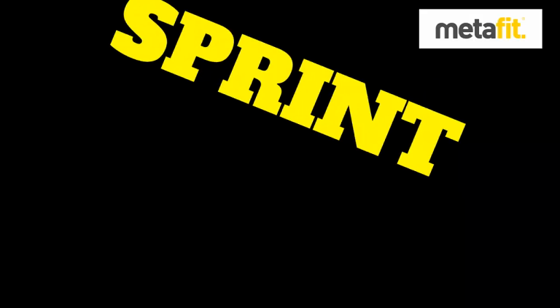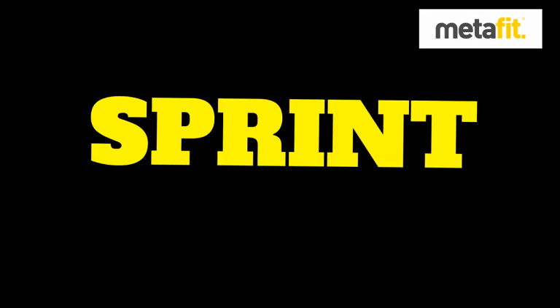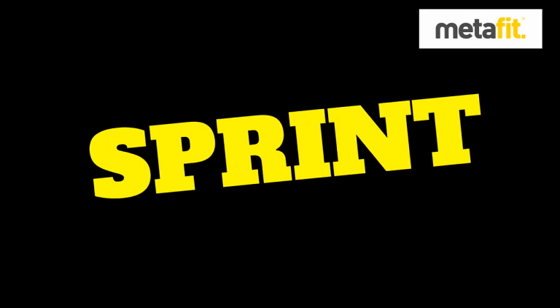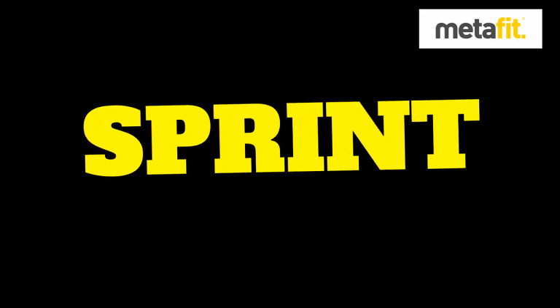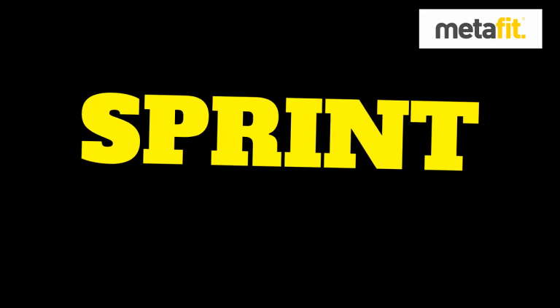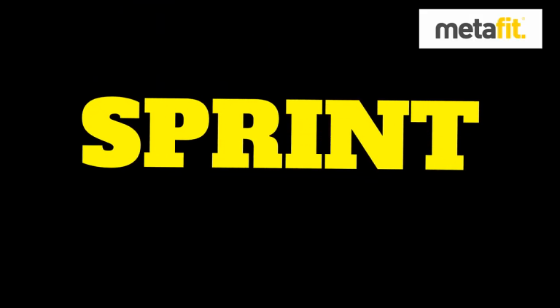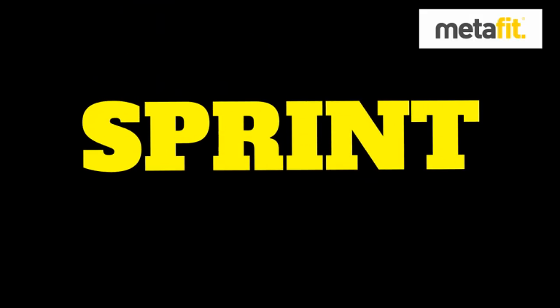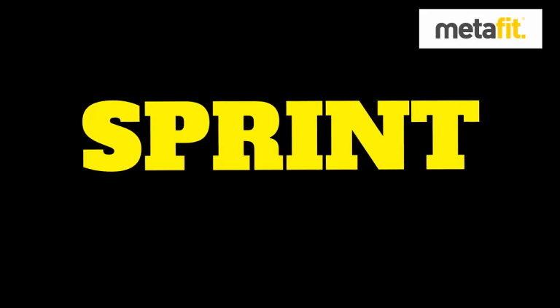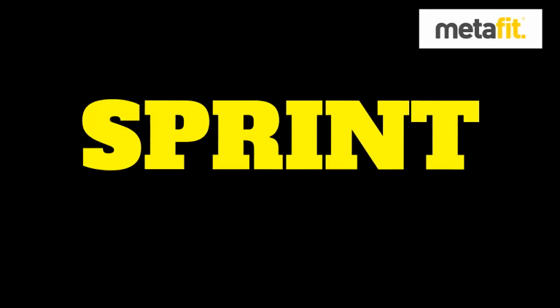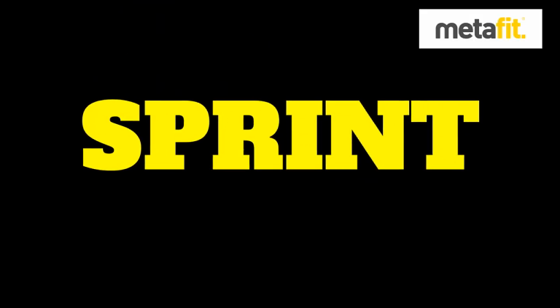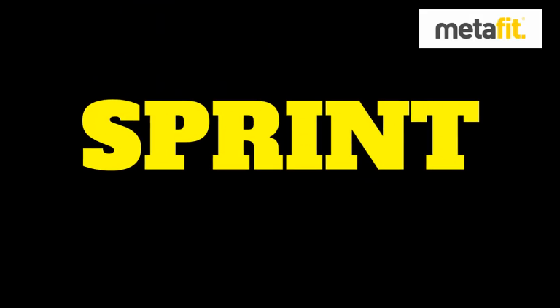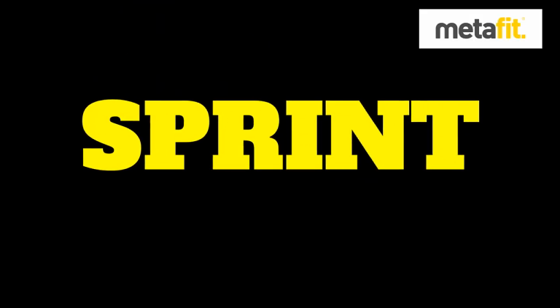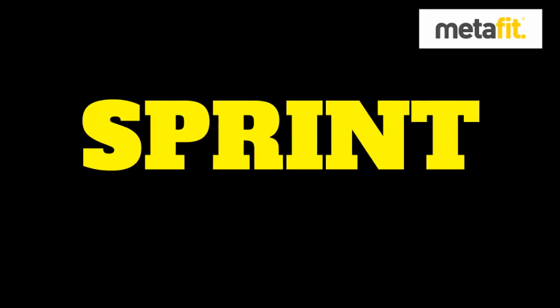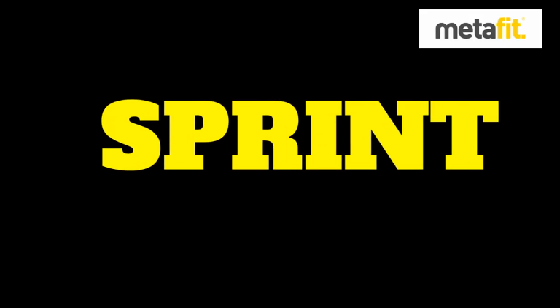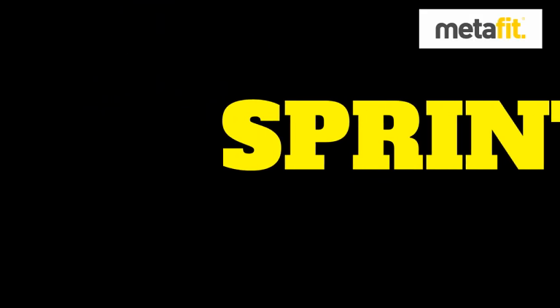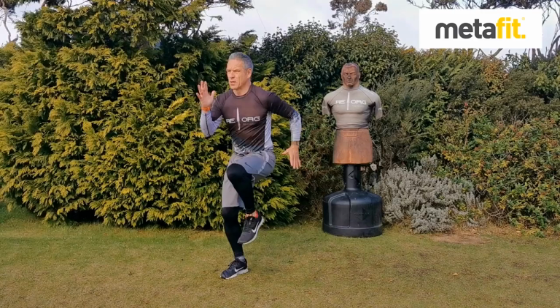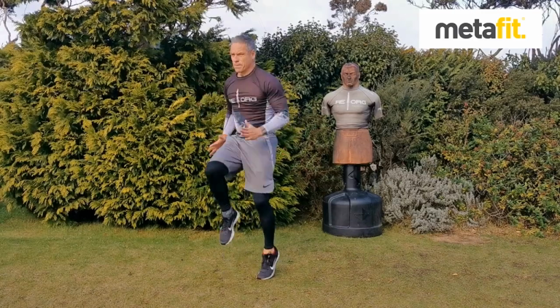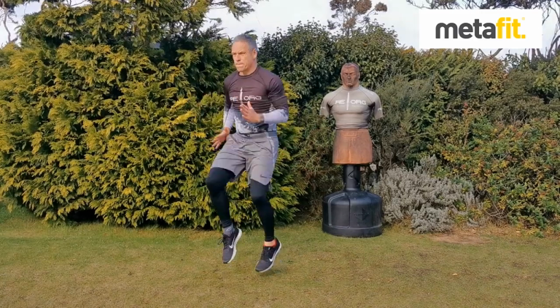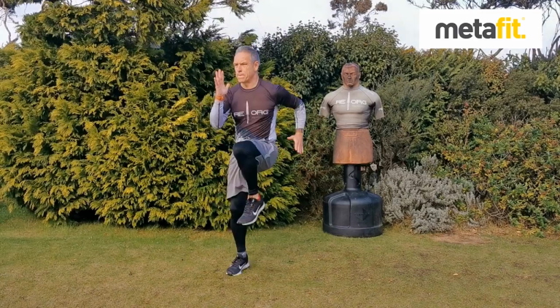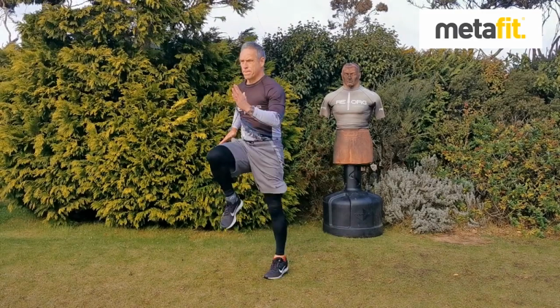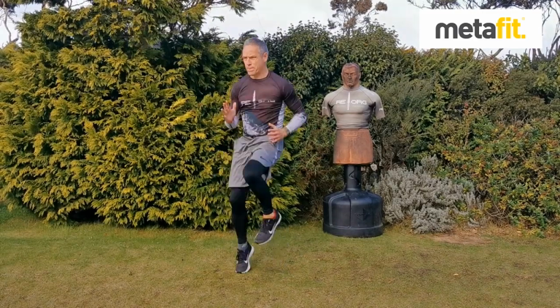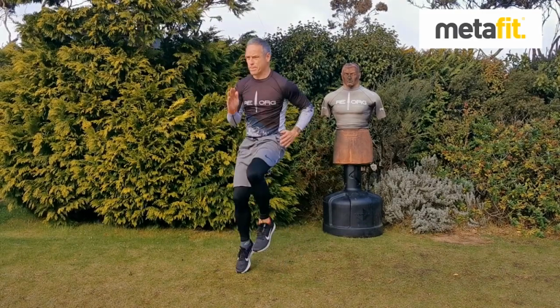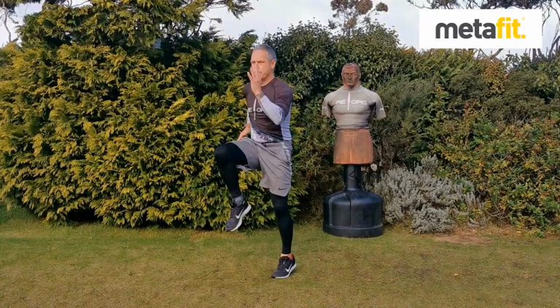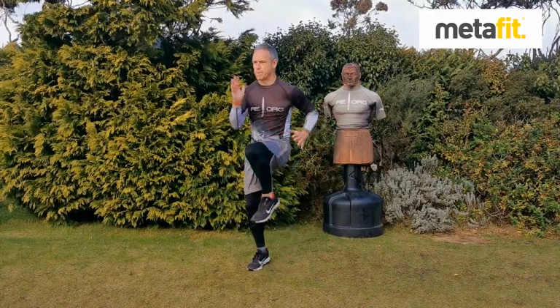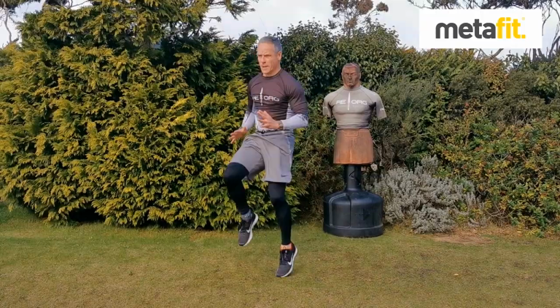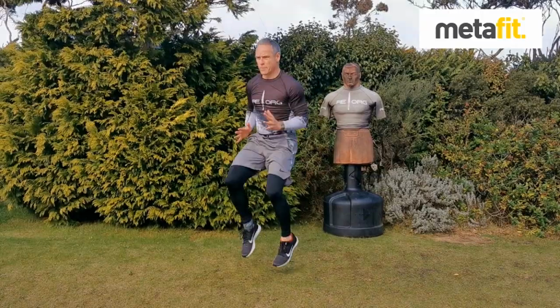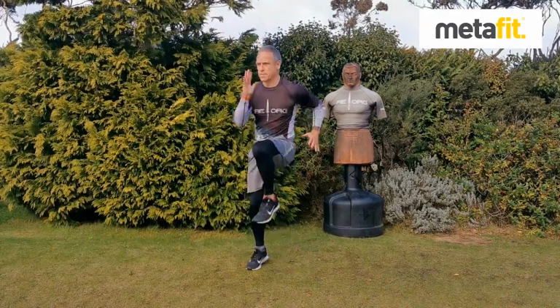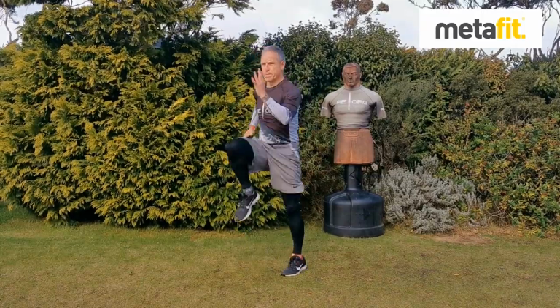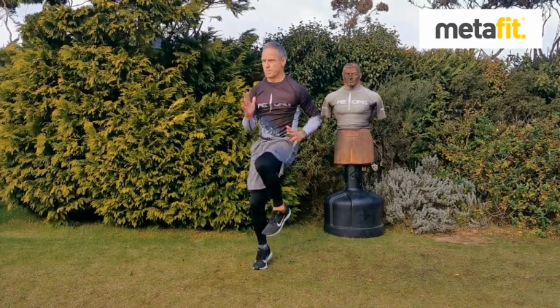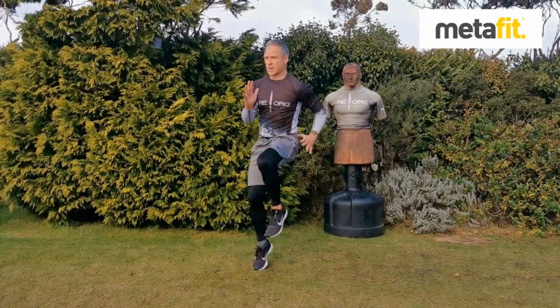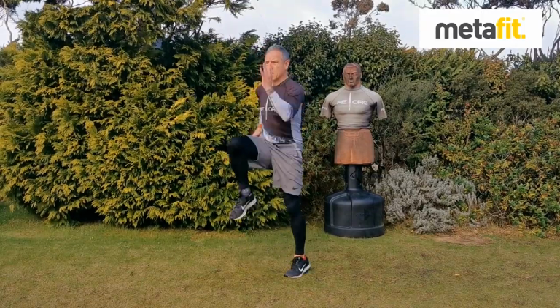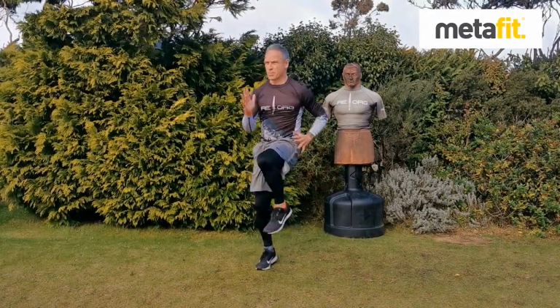The MetaFit sprint — flat out, drive from the shoulders, lift the knees, light on the toes.